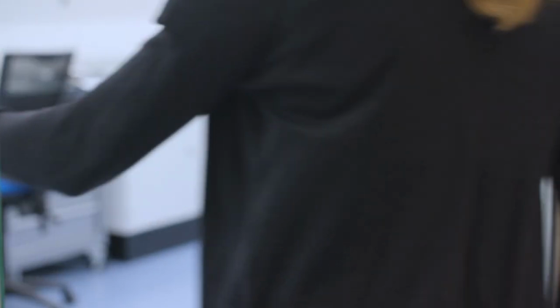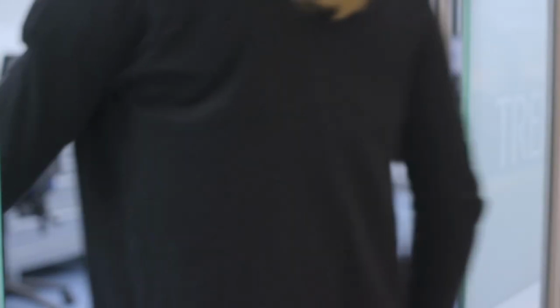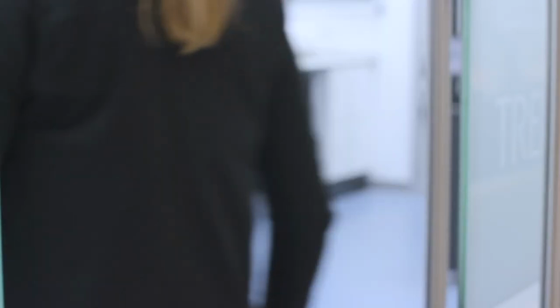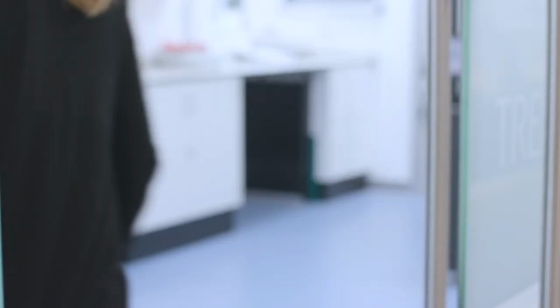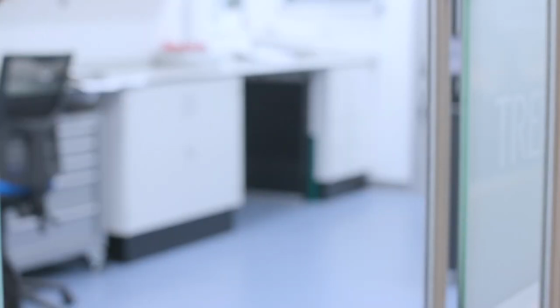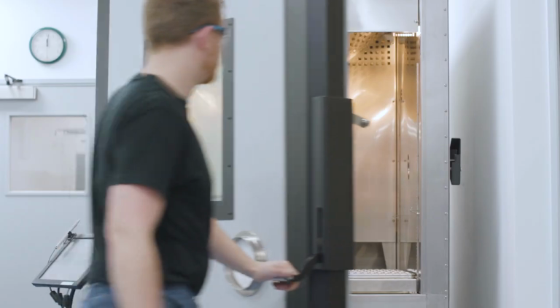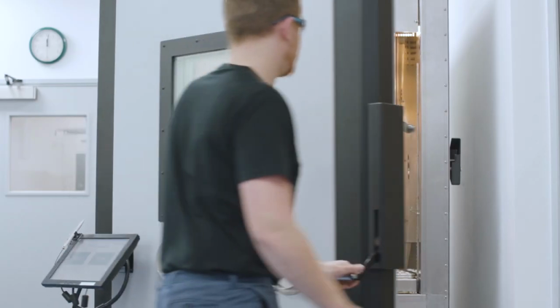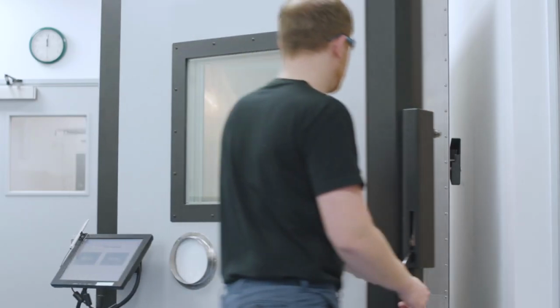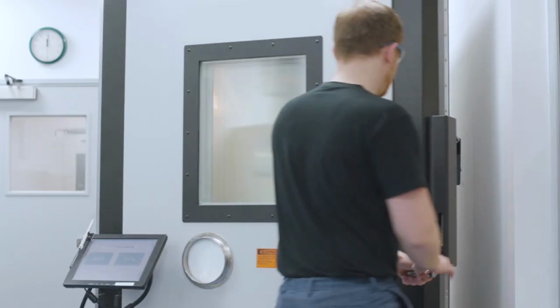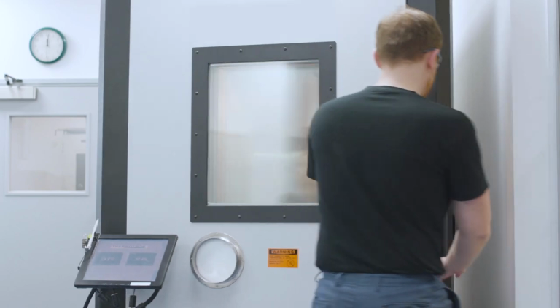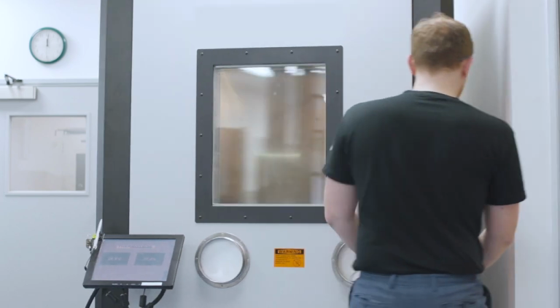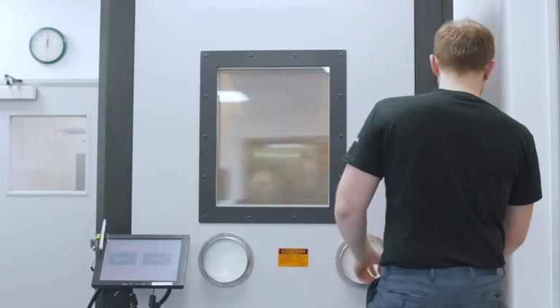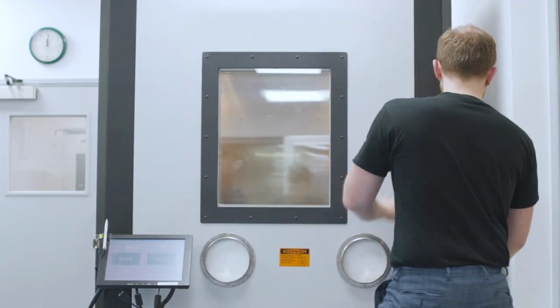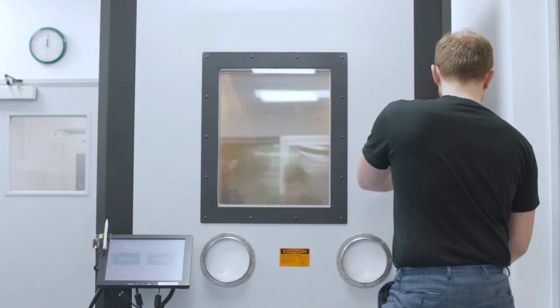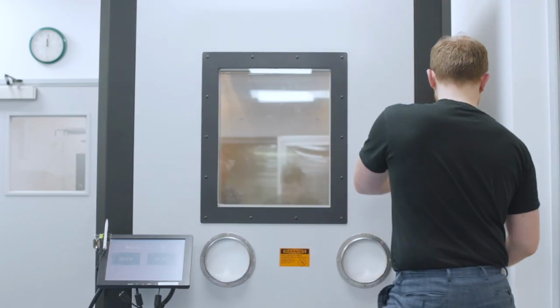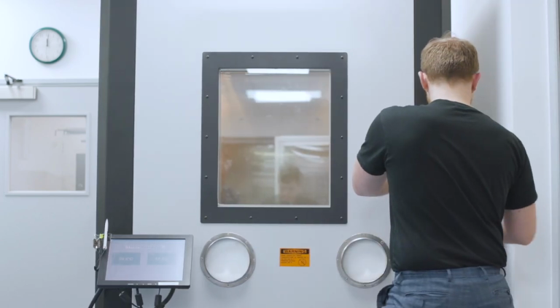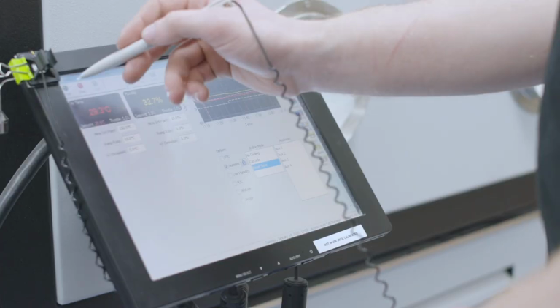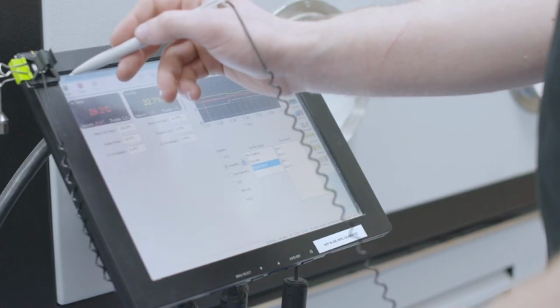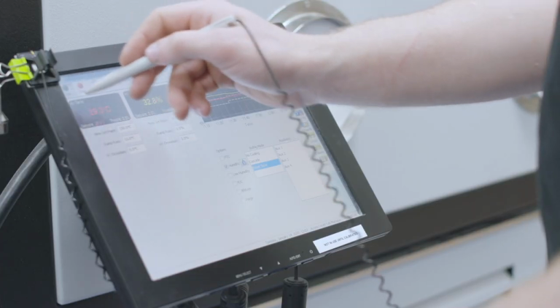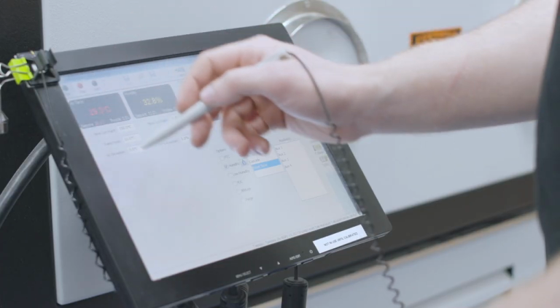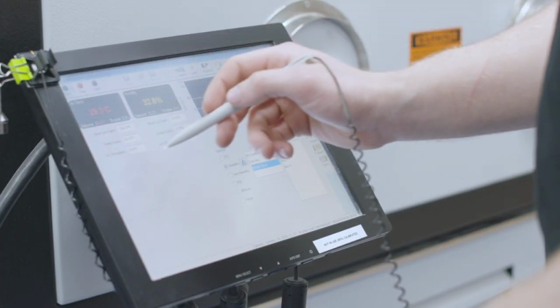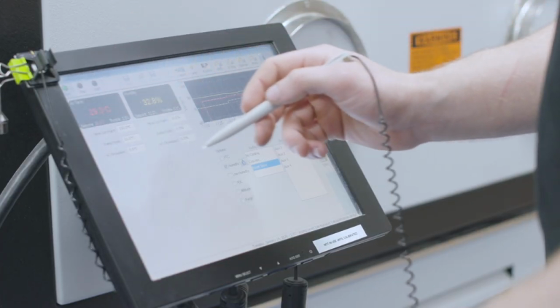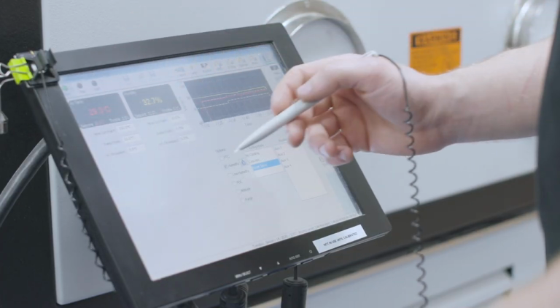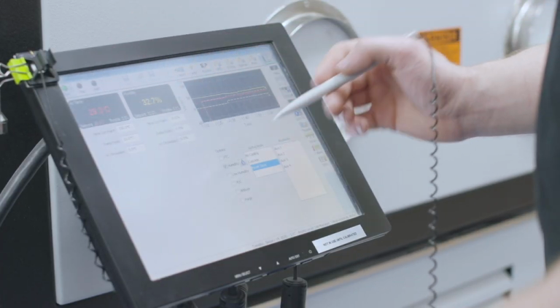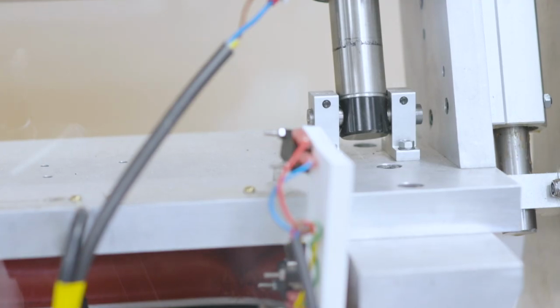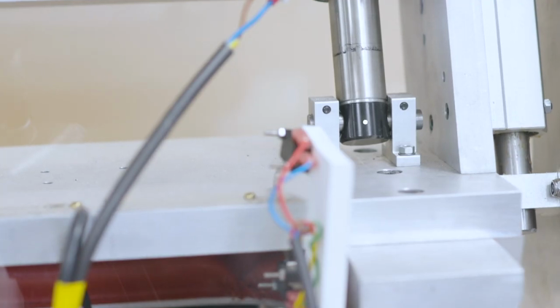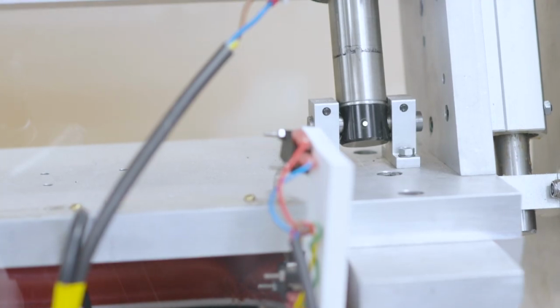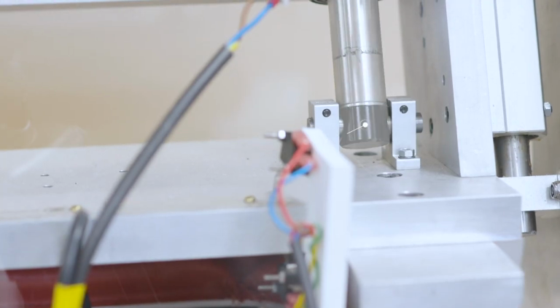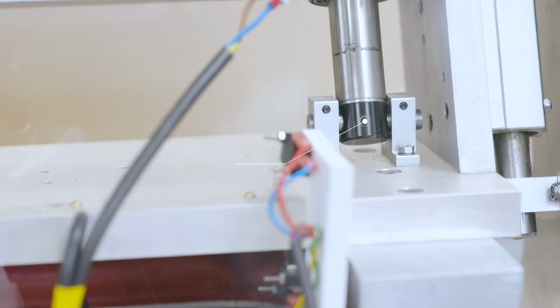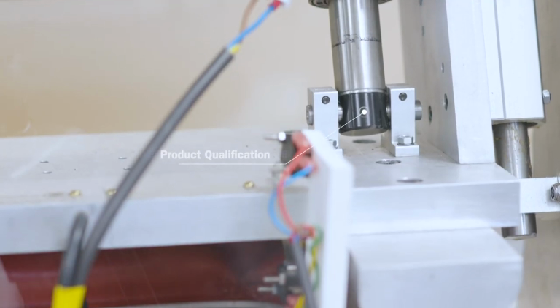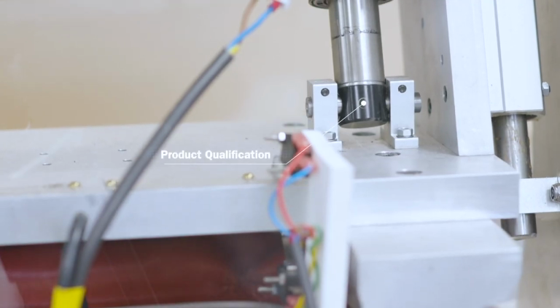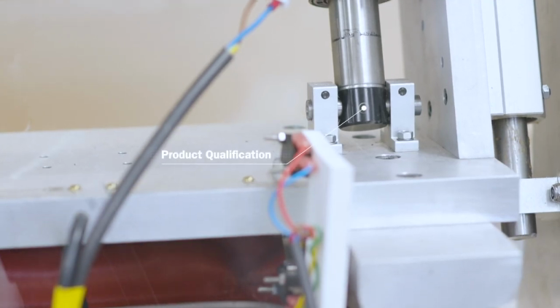To ensure product functionality, Trelleborg is developing a qualification center with a new climate and testing chamber.